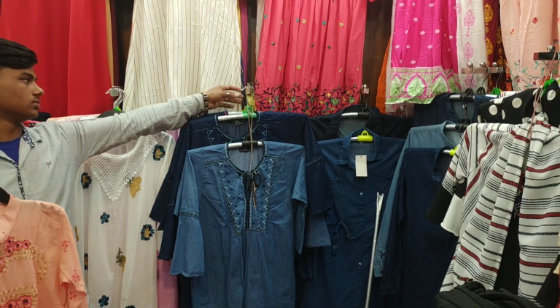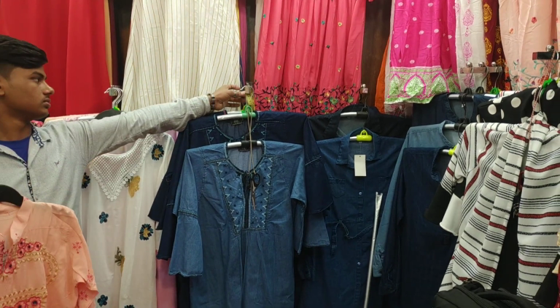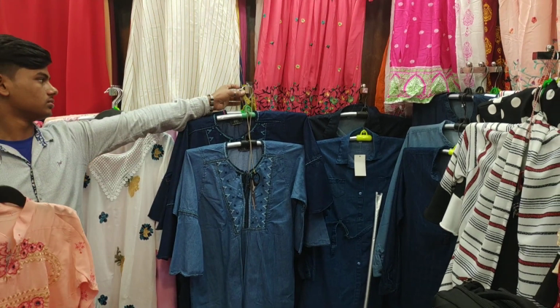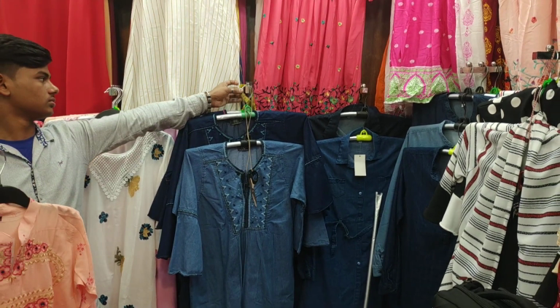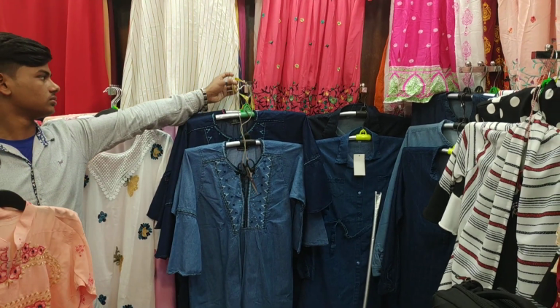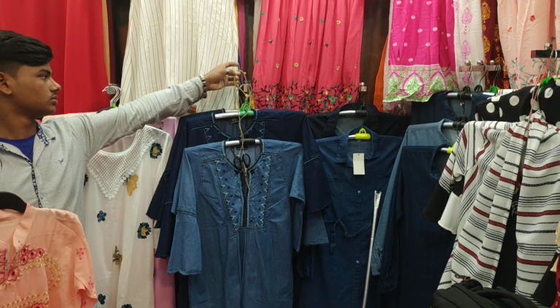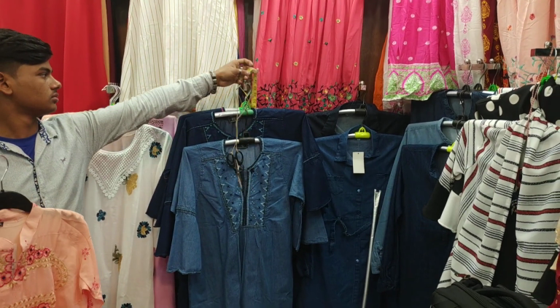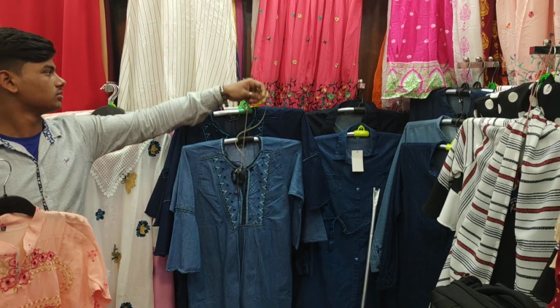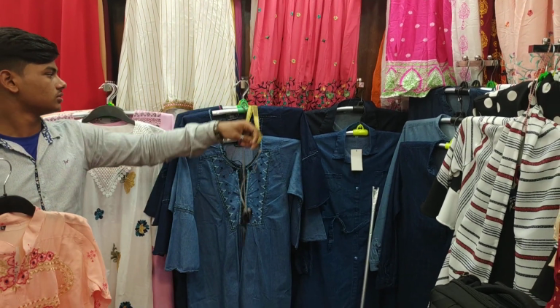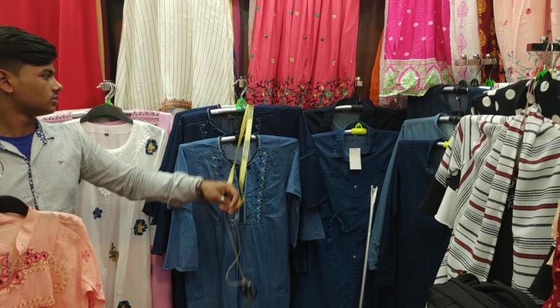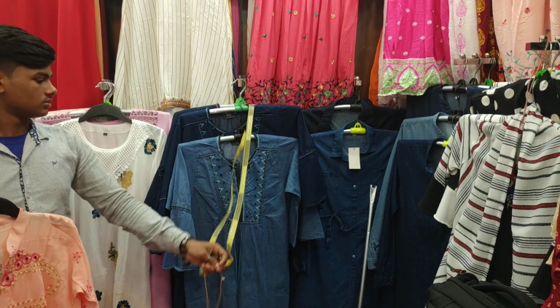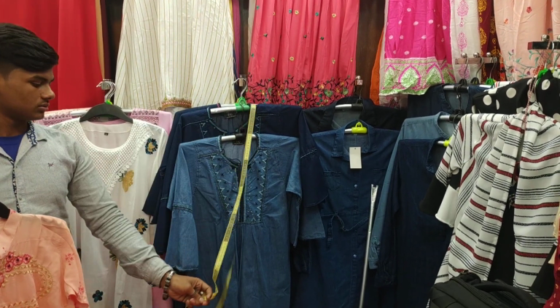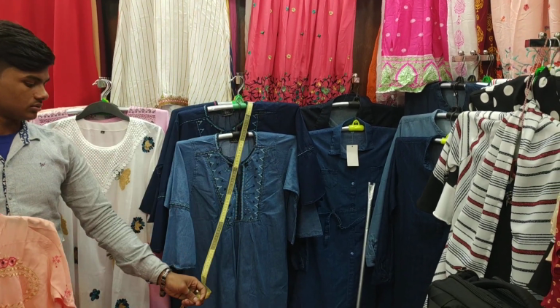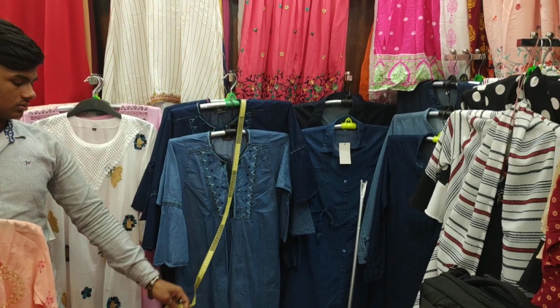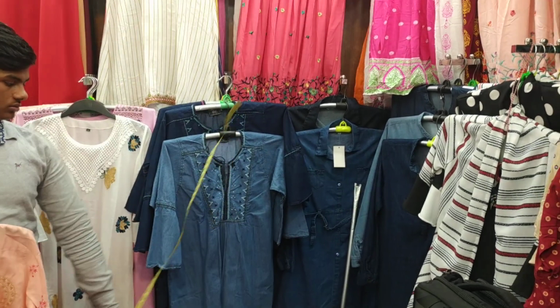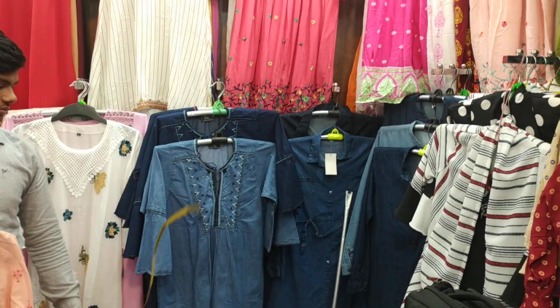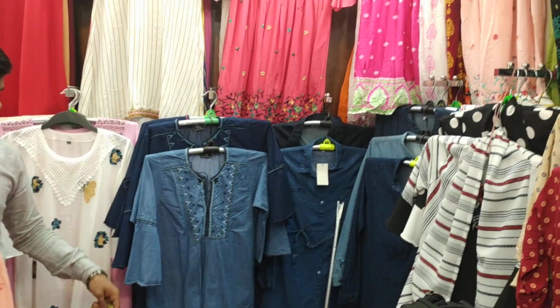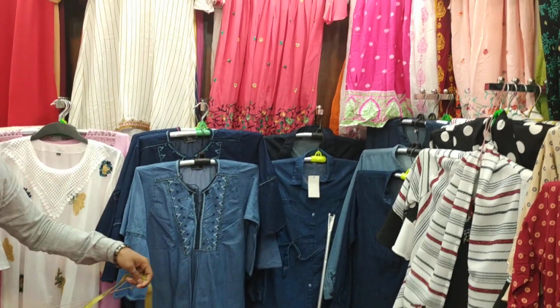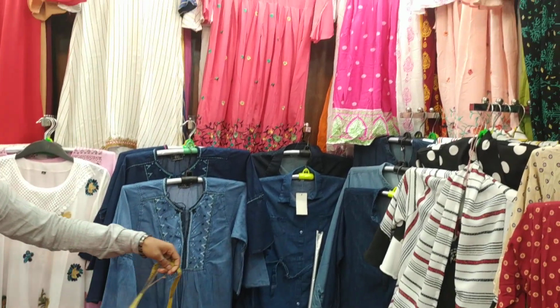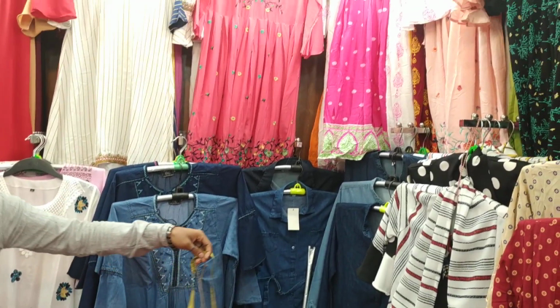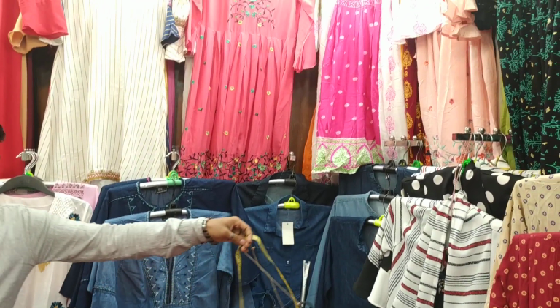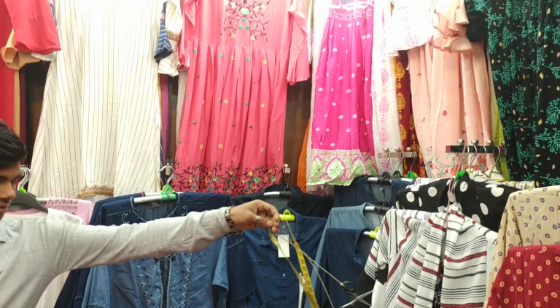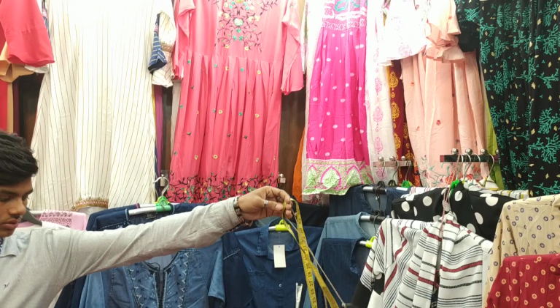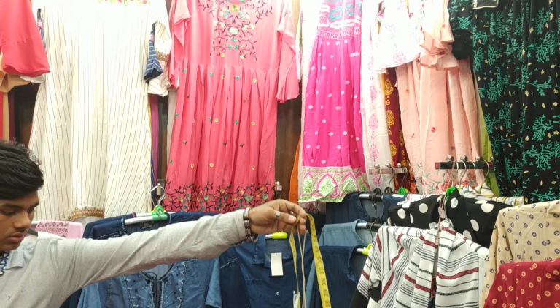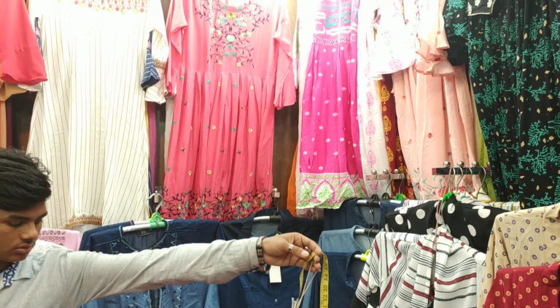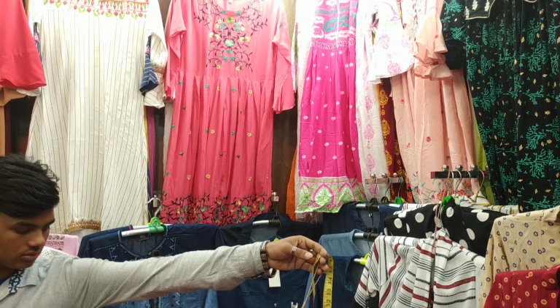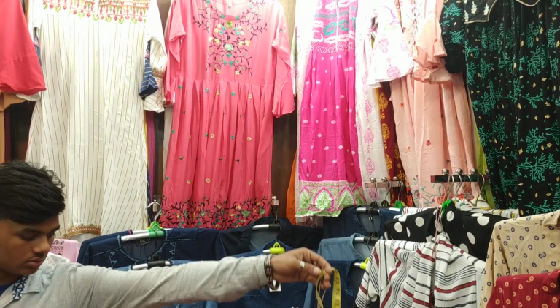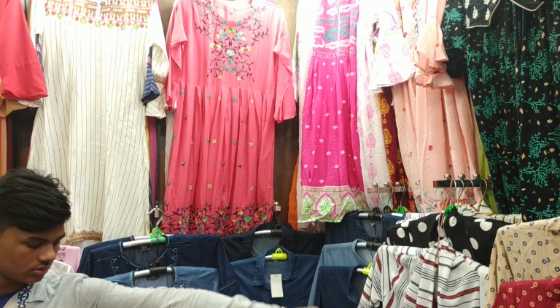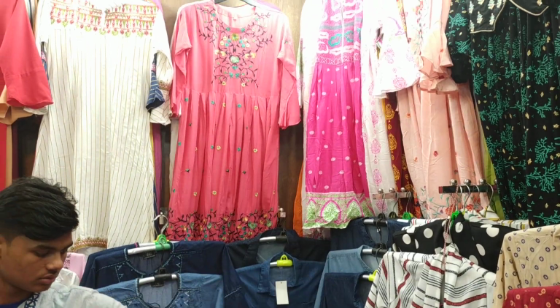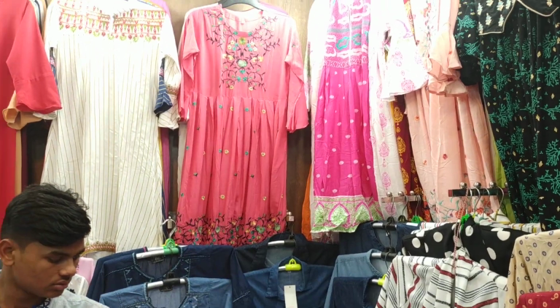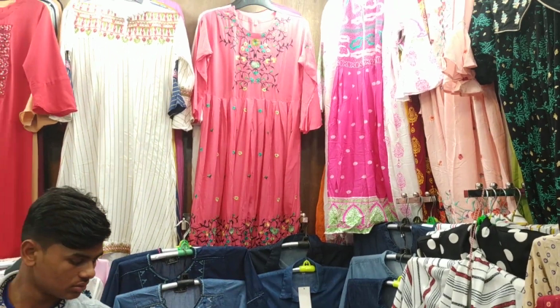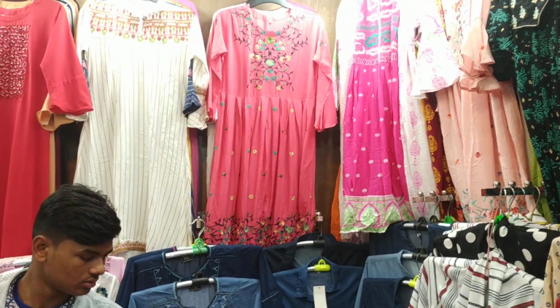As-salamu alaykum, friends. Shabegov in London, friends. I'm here to talk about the new supermarket.